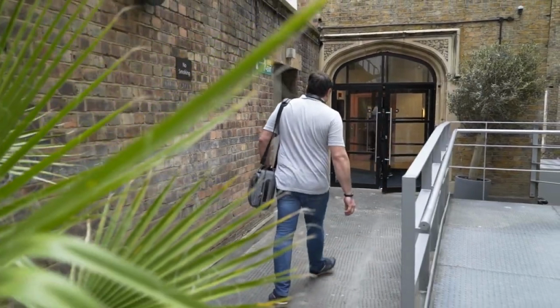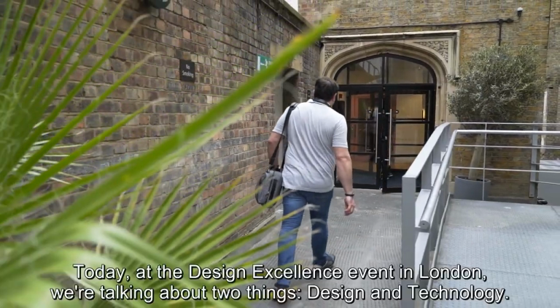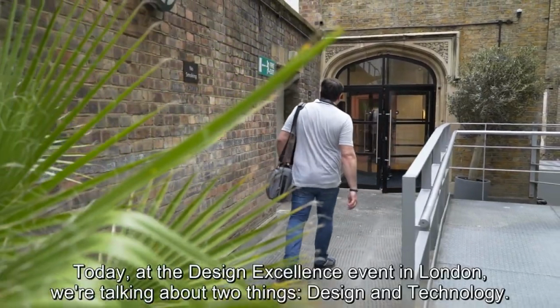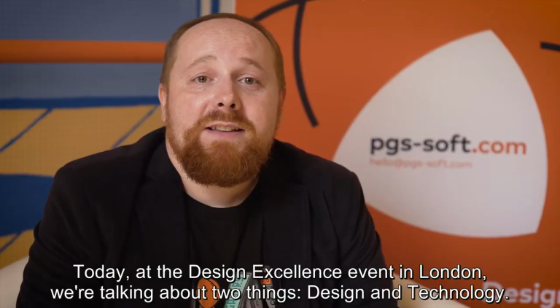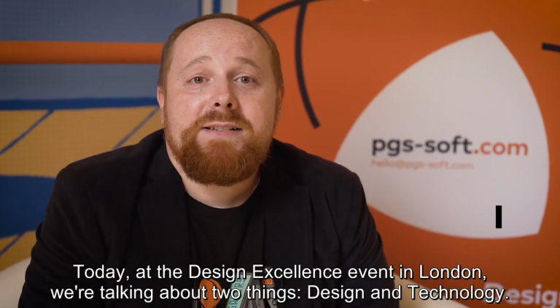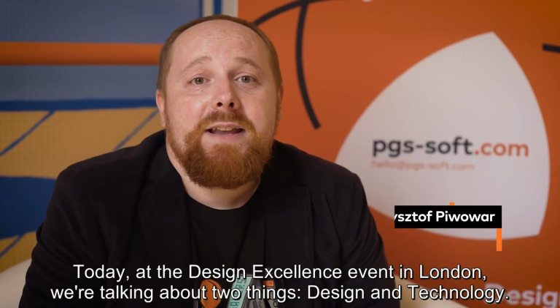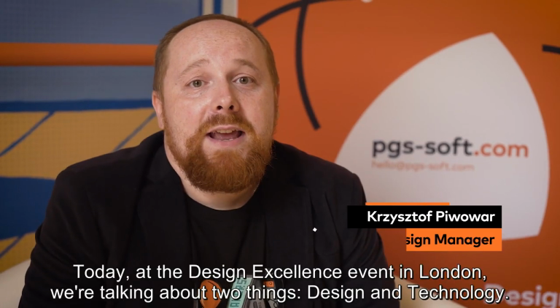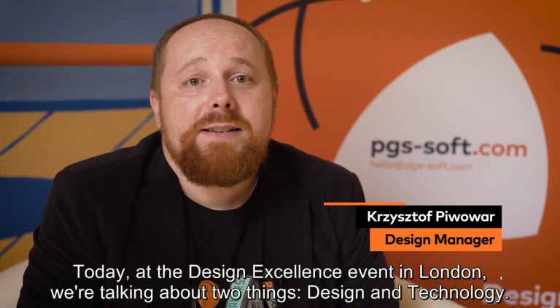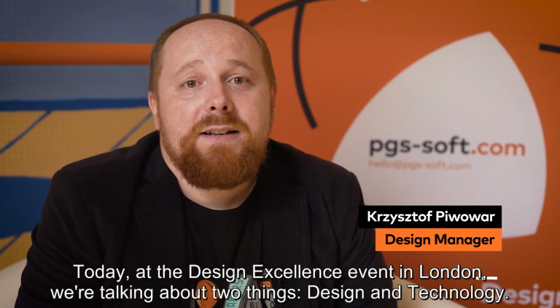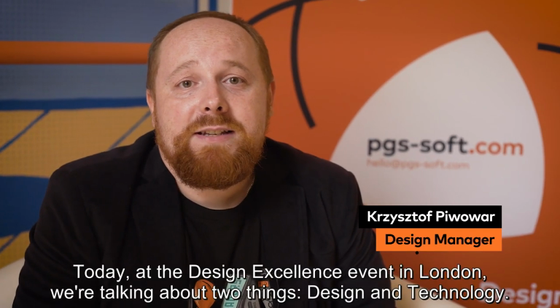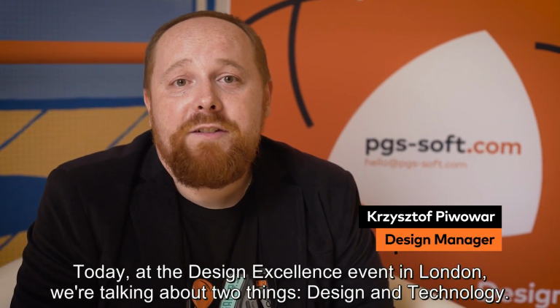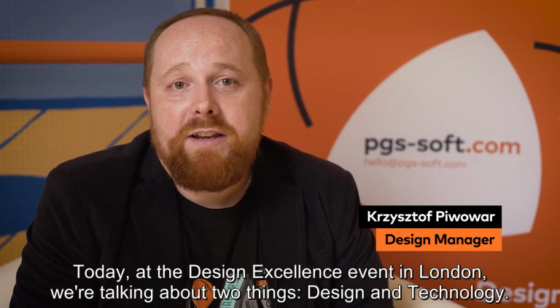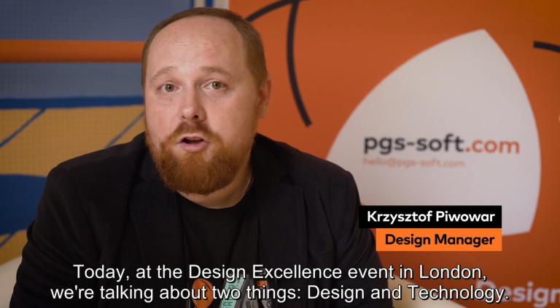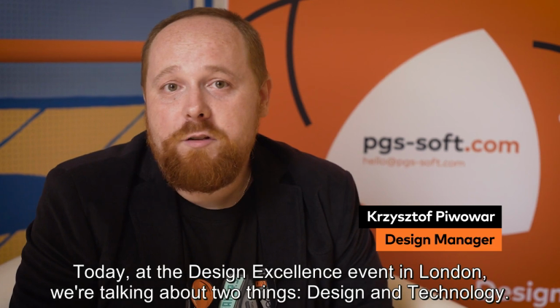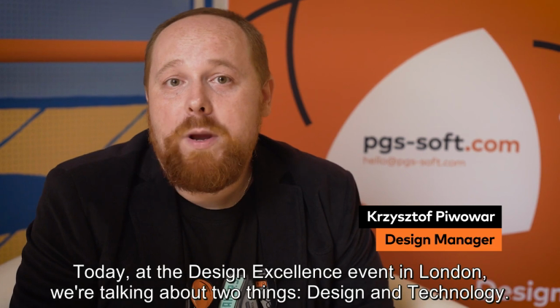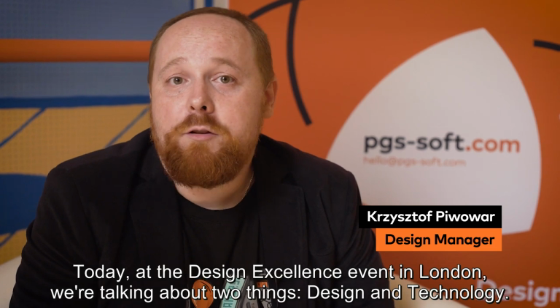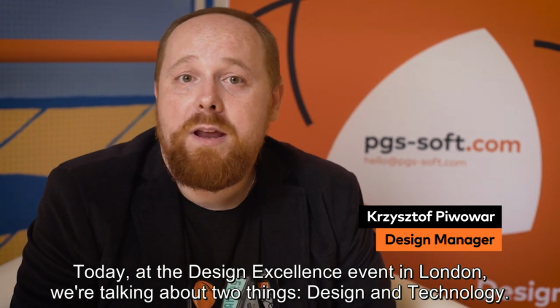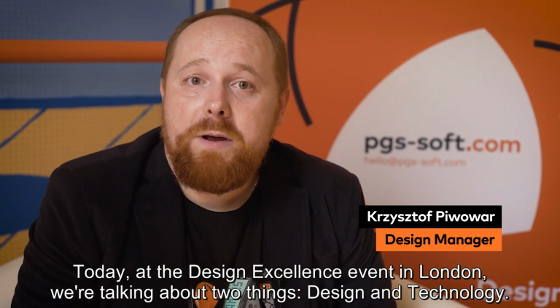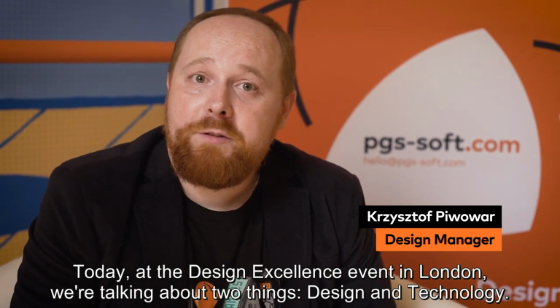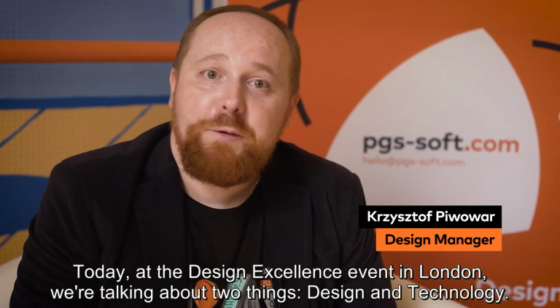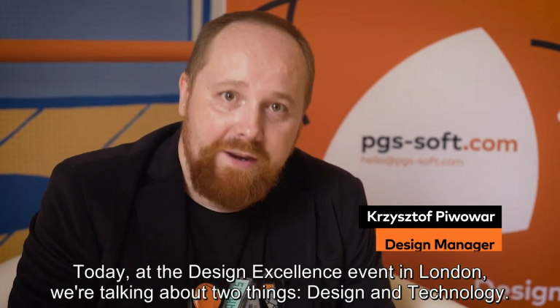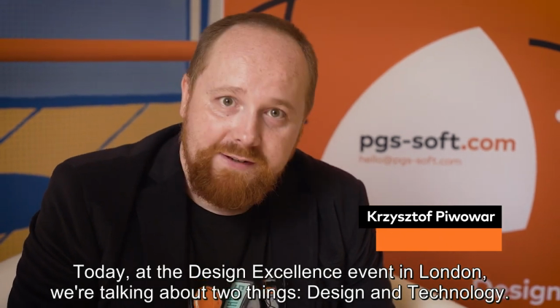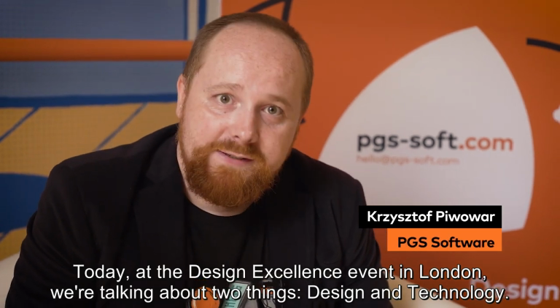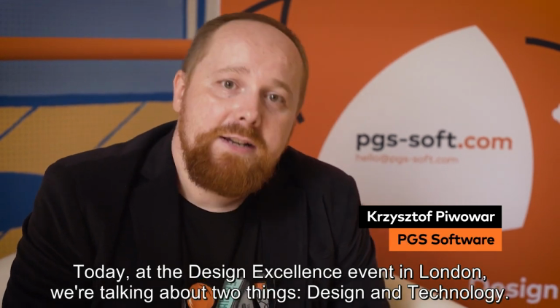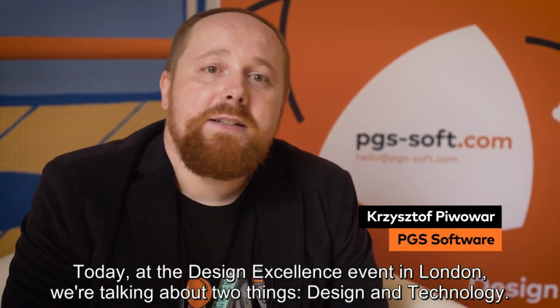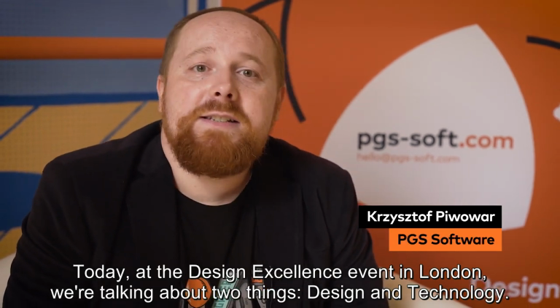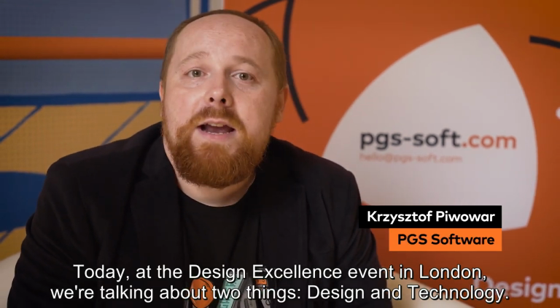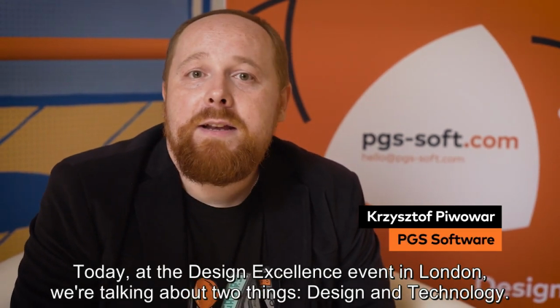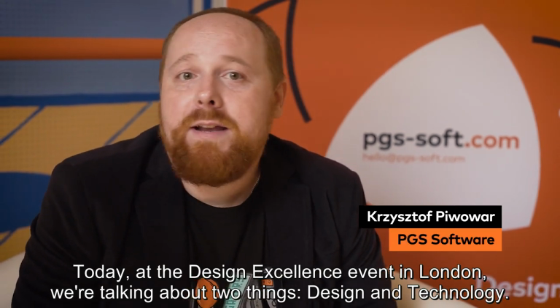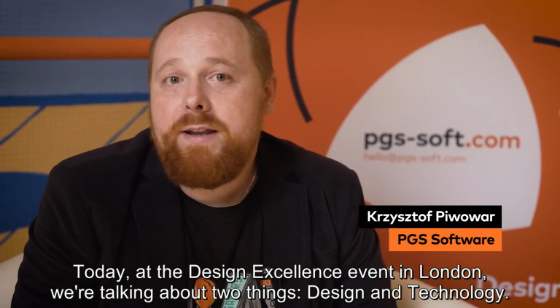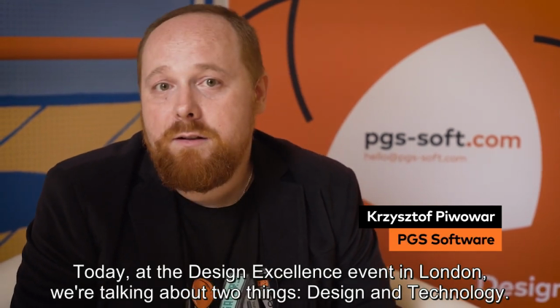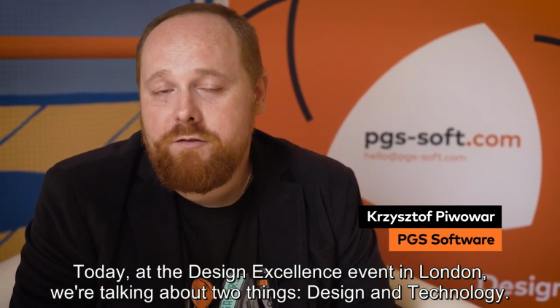Today at Design Excellence, even in London, we are talking about two things: design and technology.